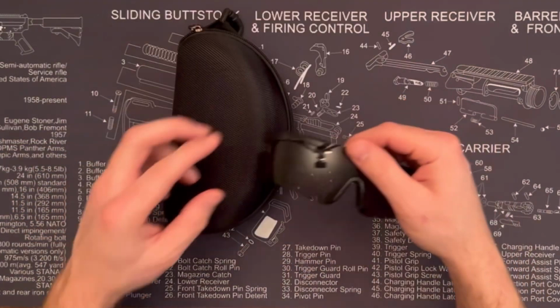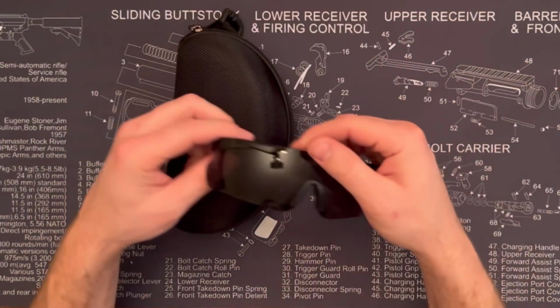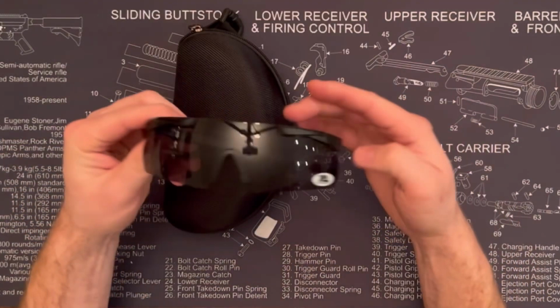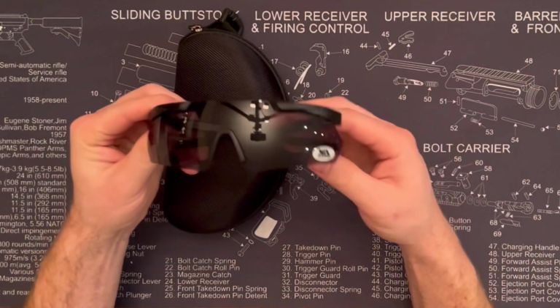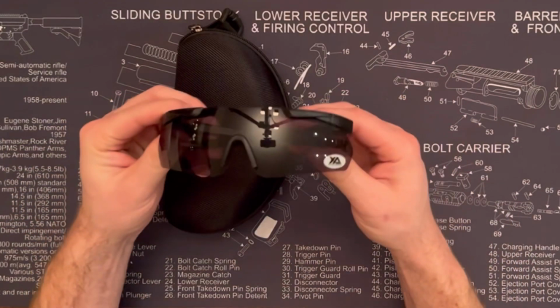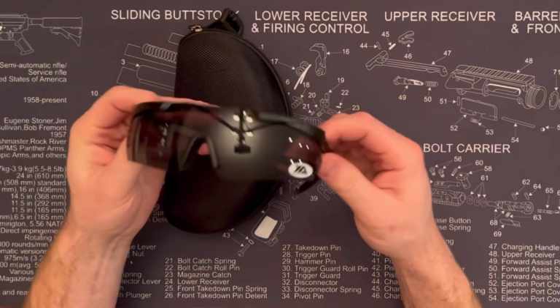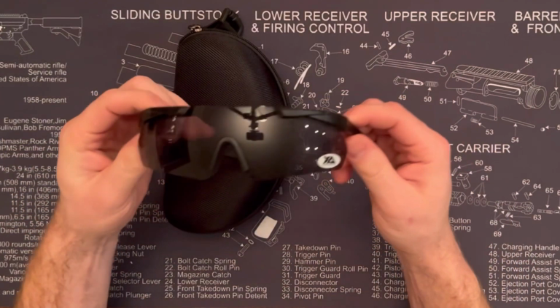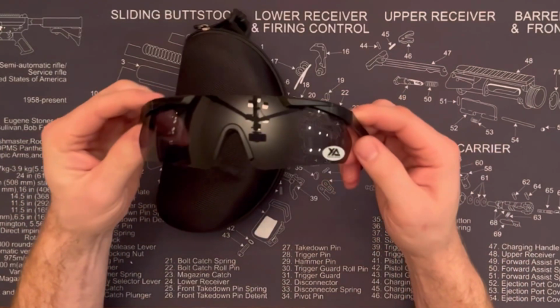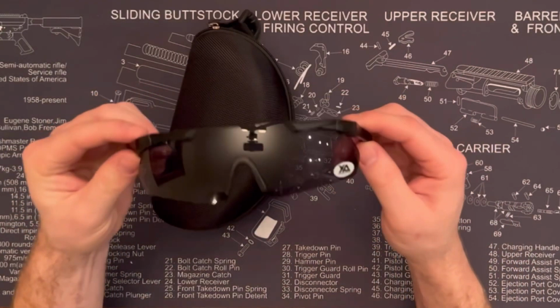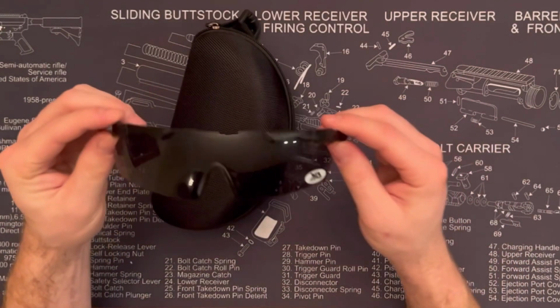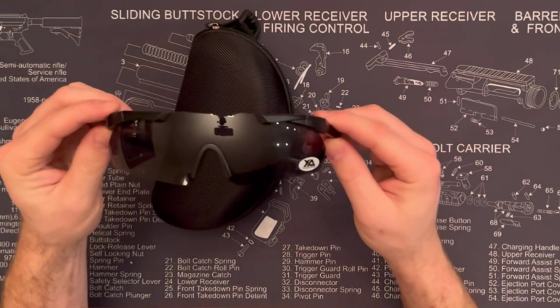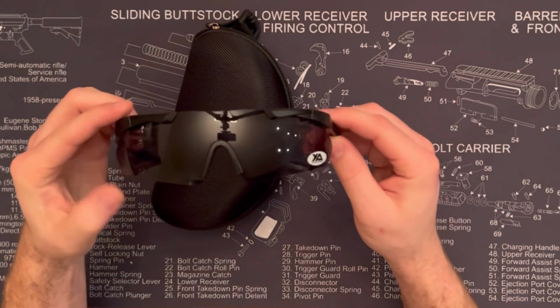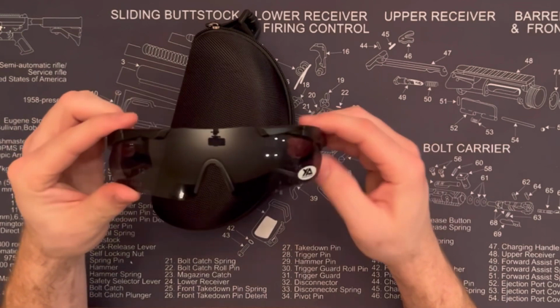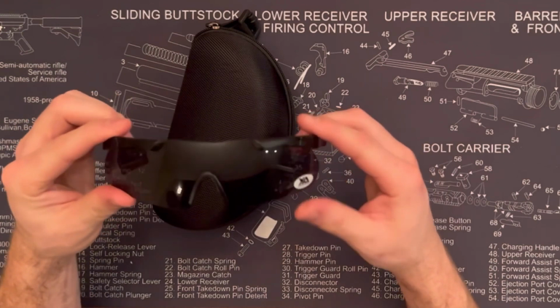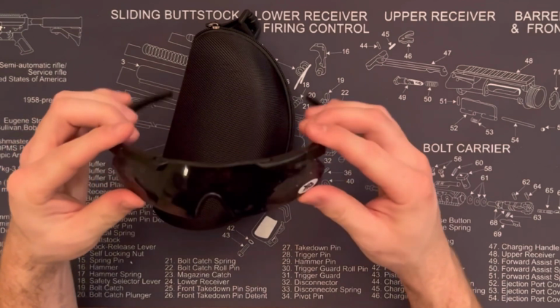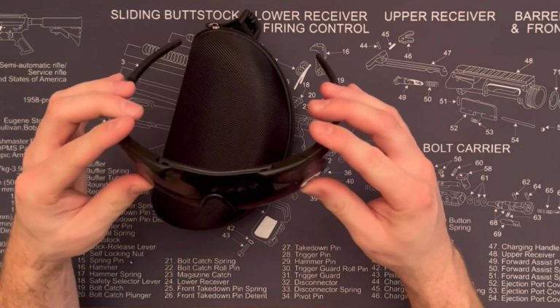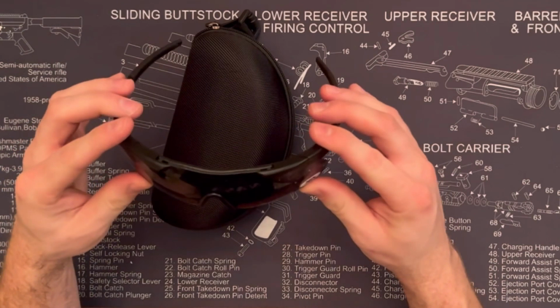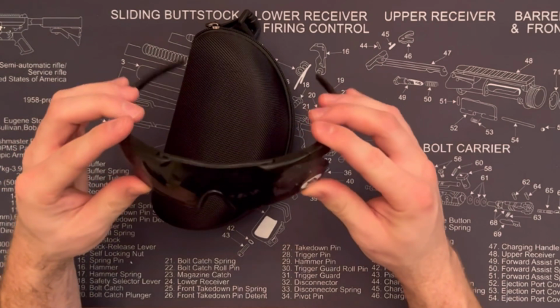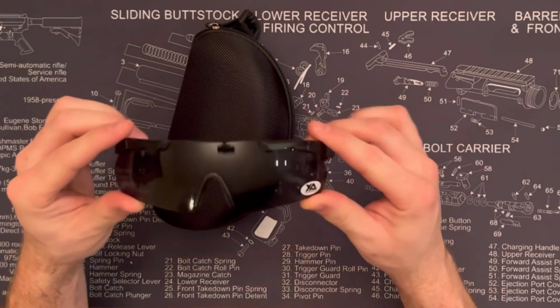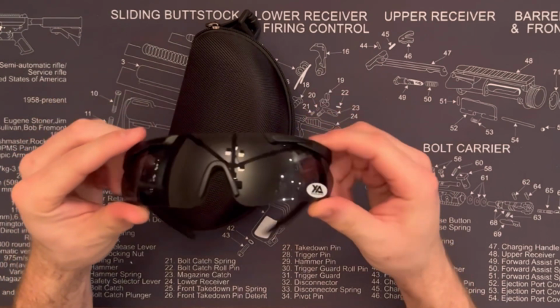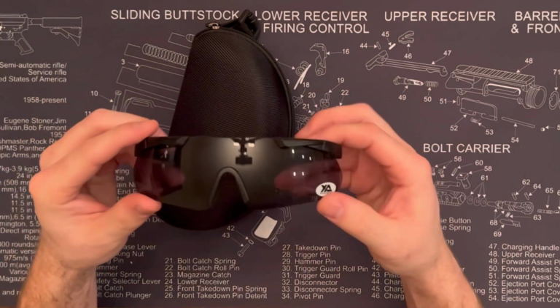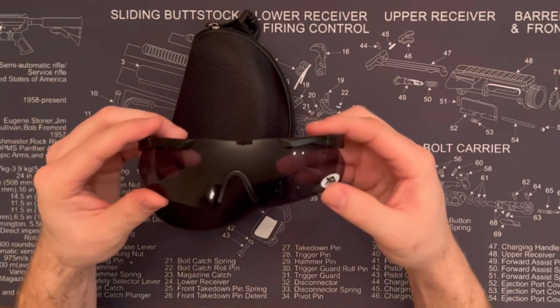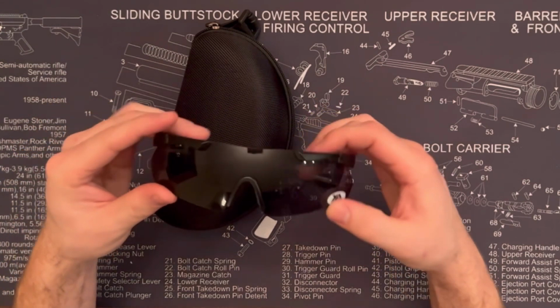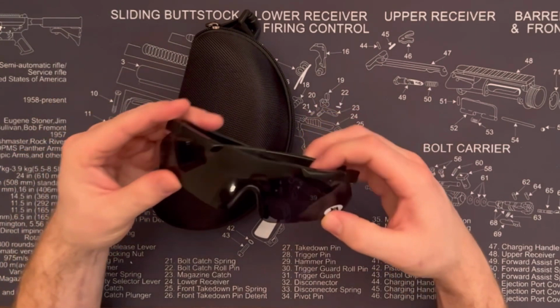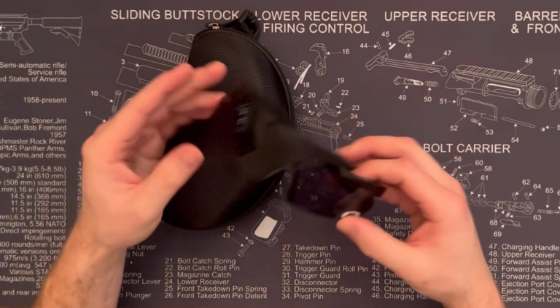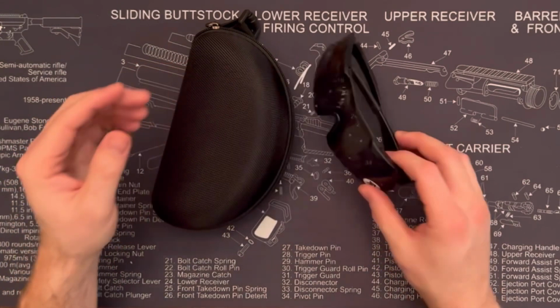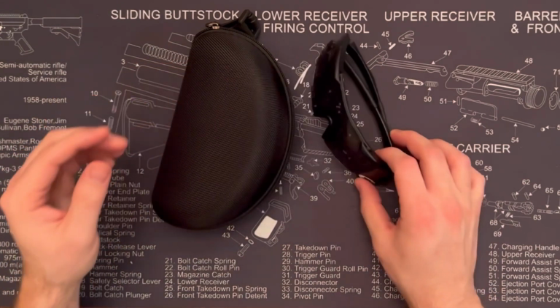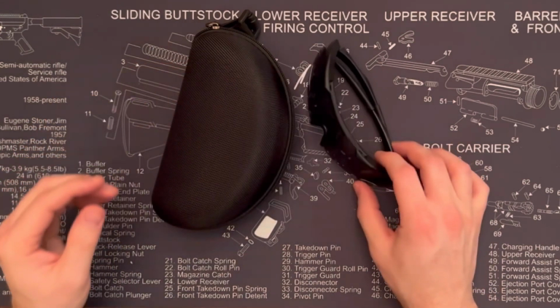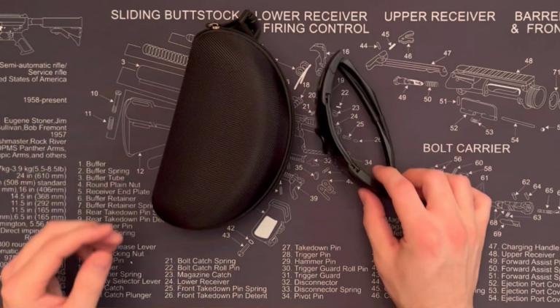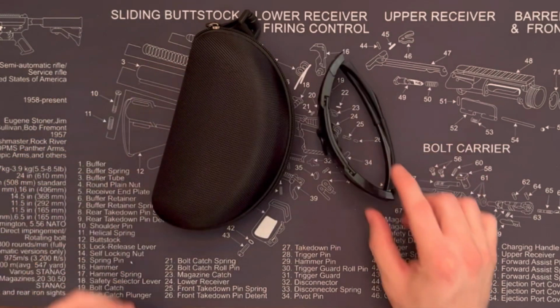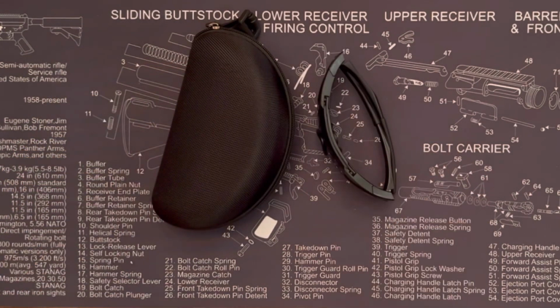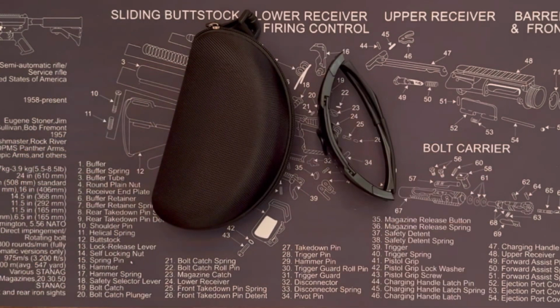Well, those are the shooting glasses. I really like the design. They have a great fit — thanks for checking it out.